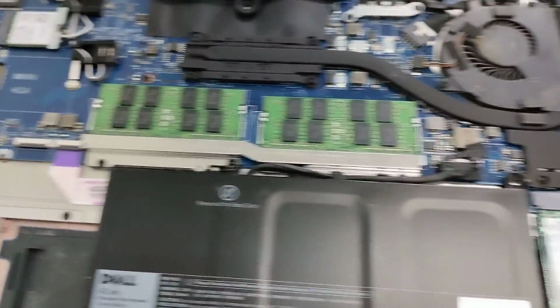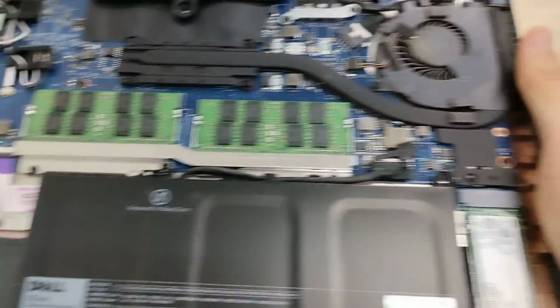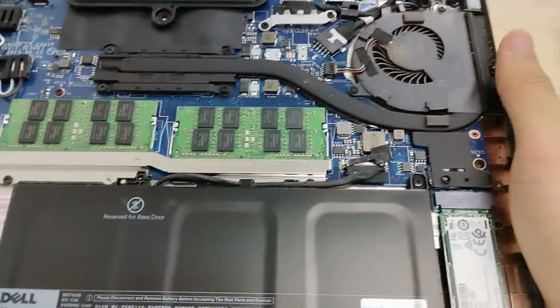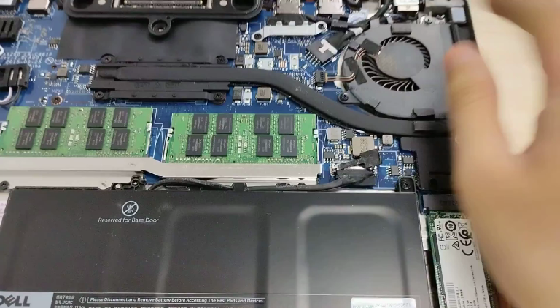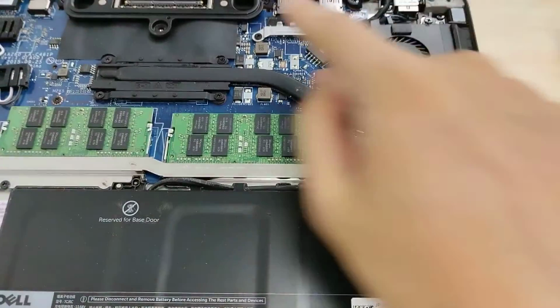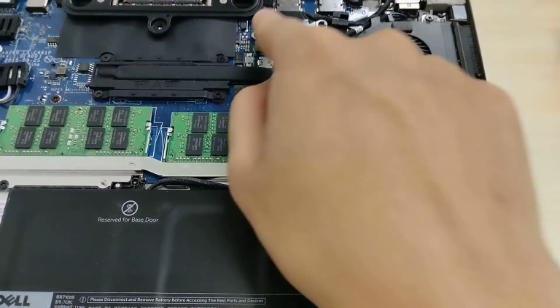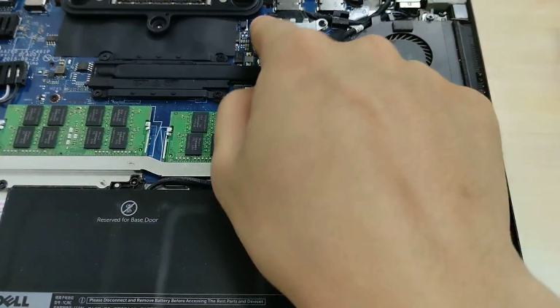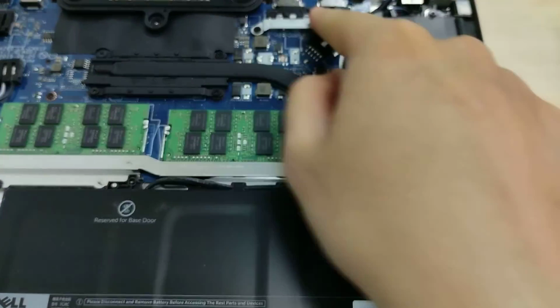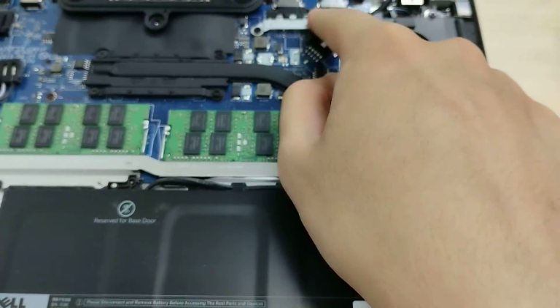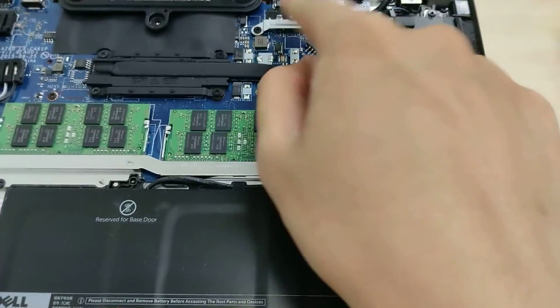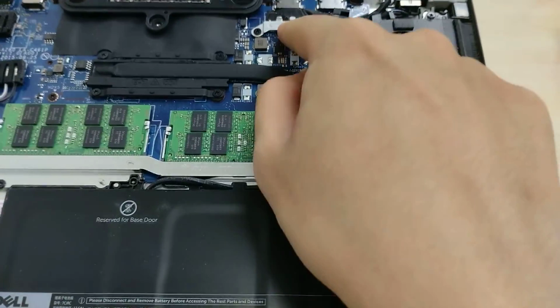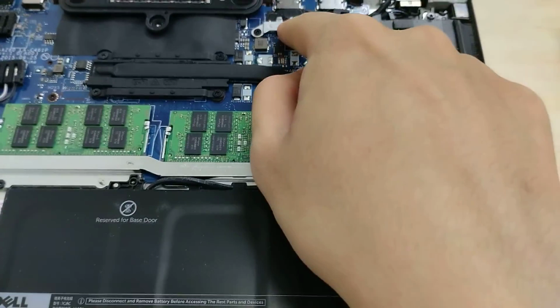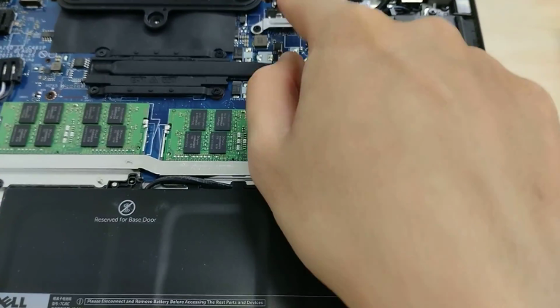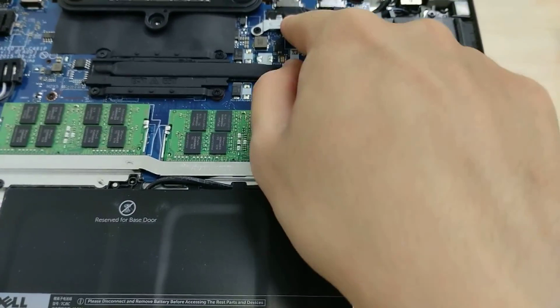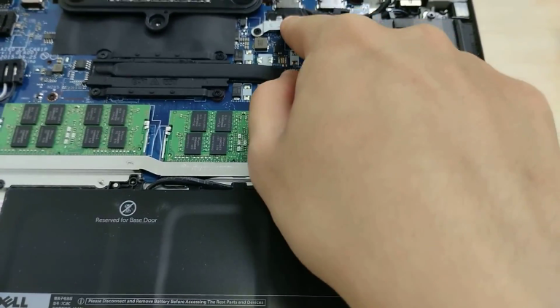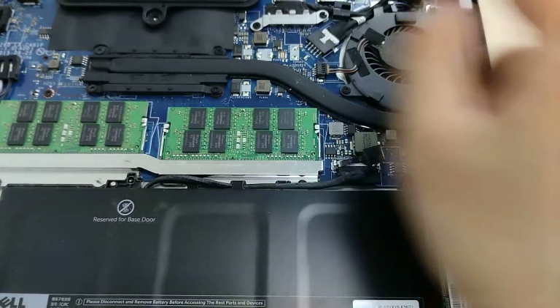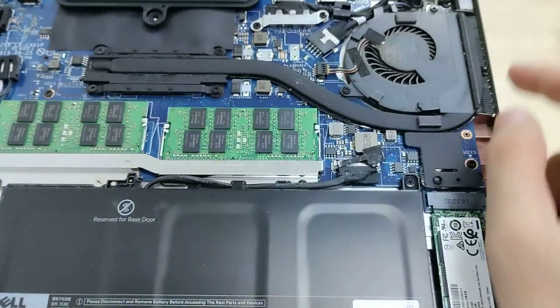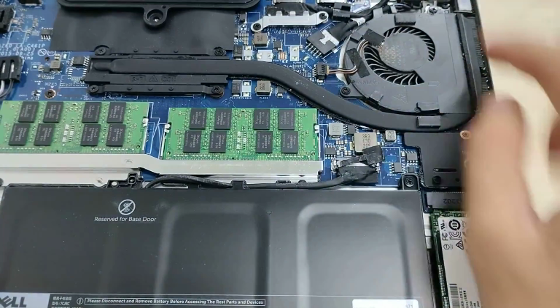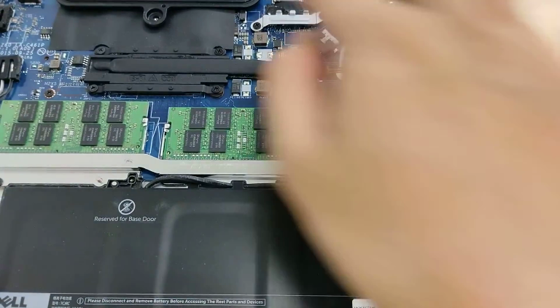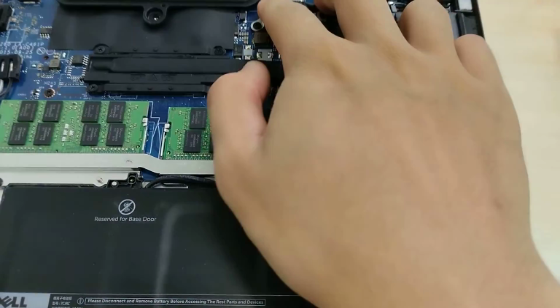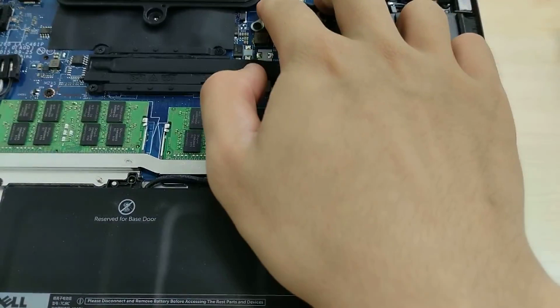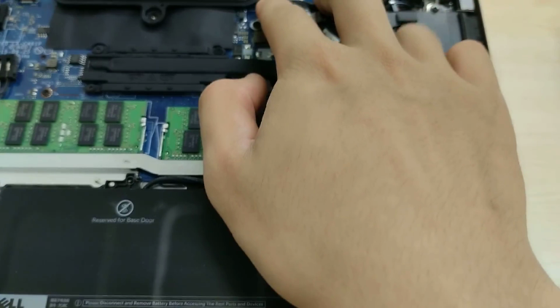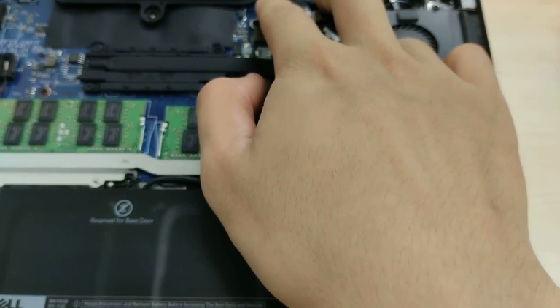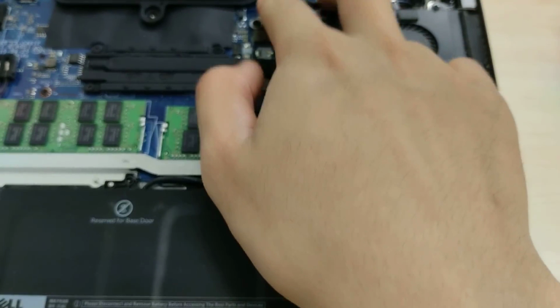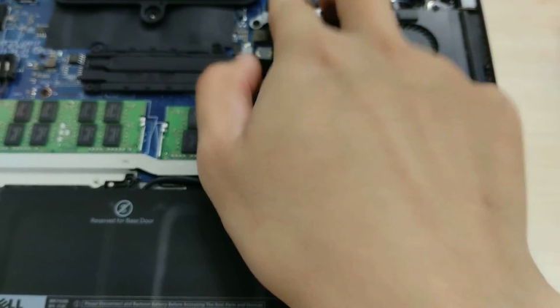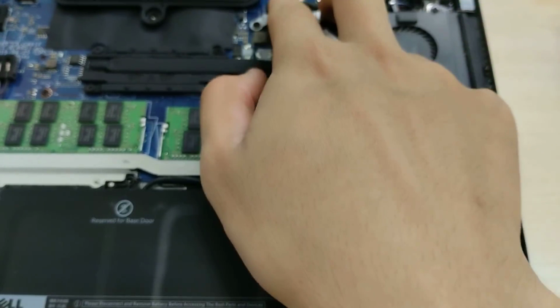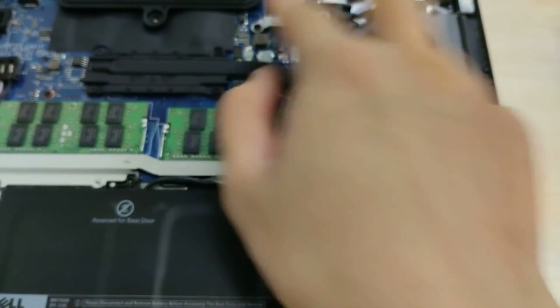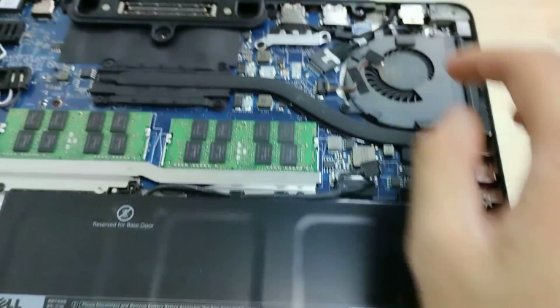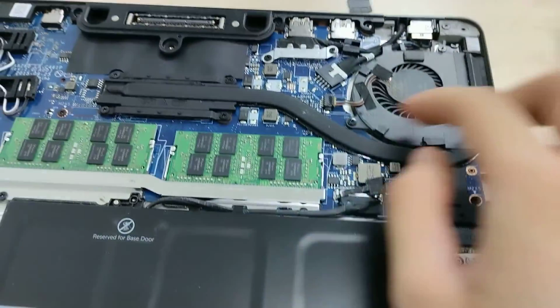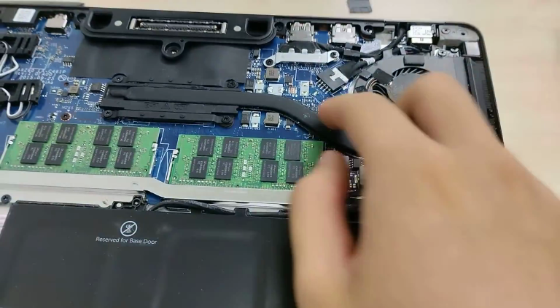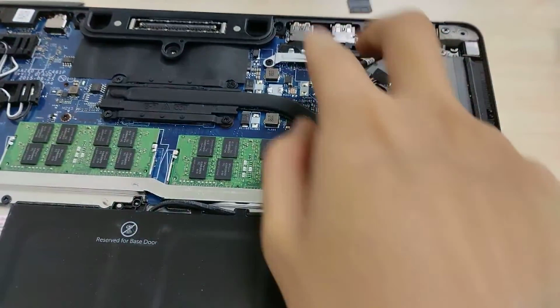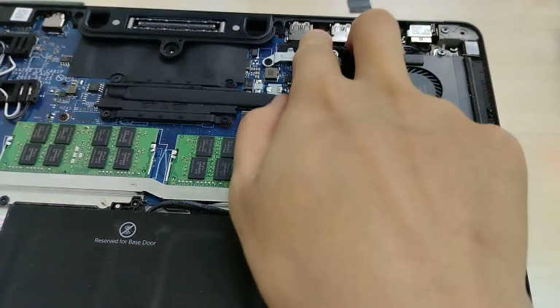This is where the display plugs into, and this is the rear I/O over here.